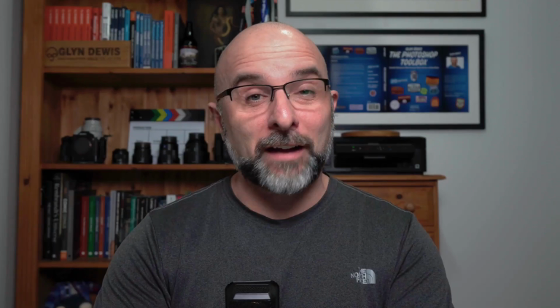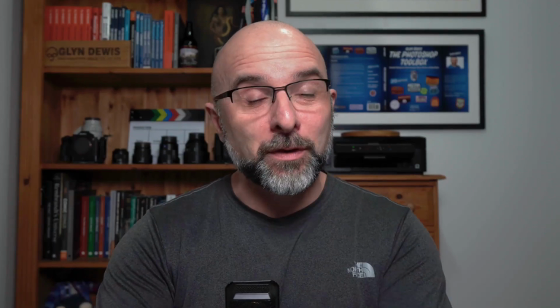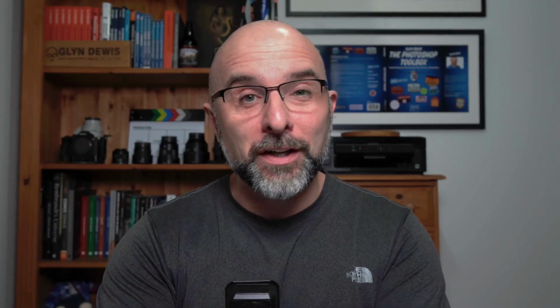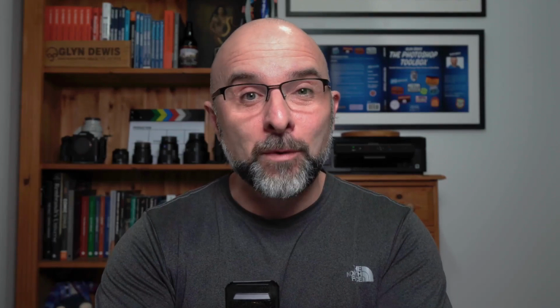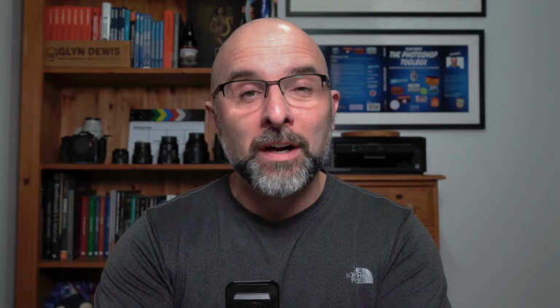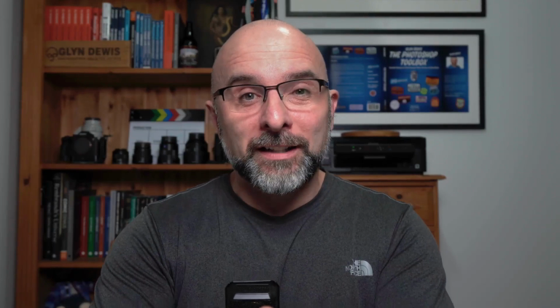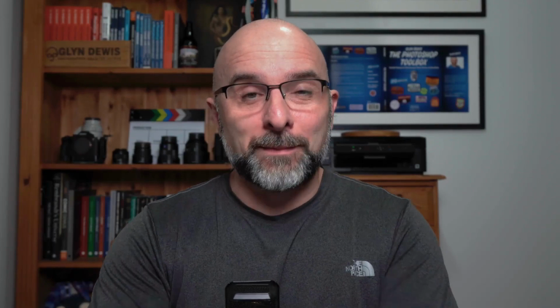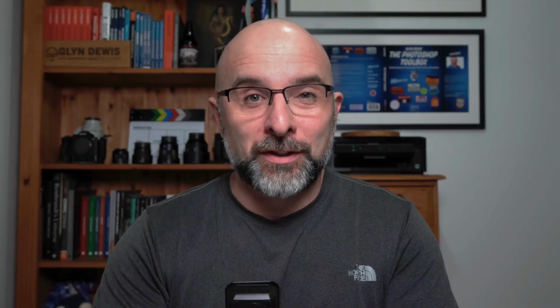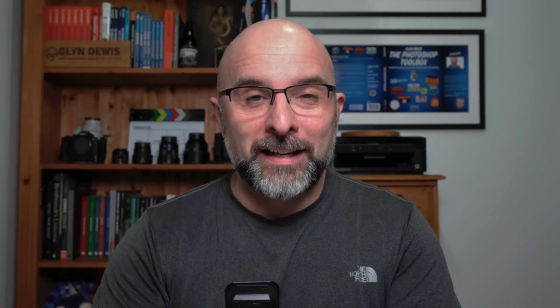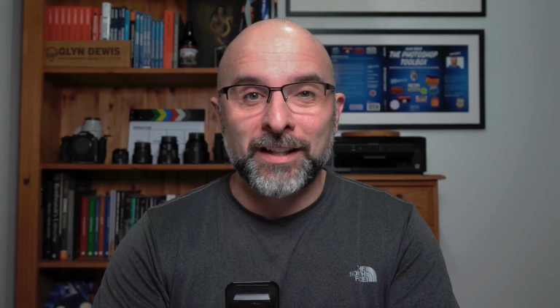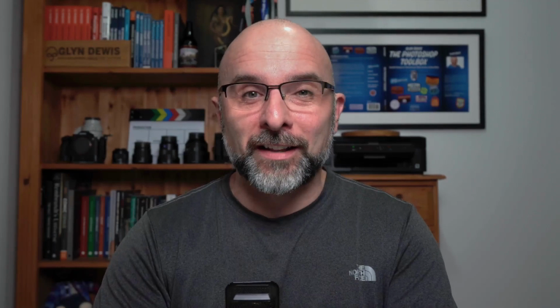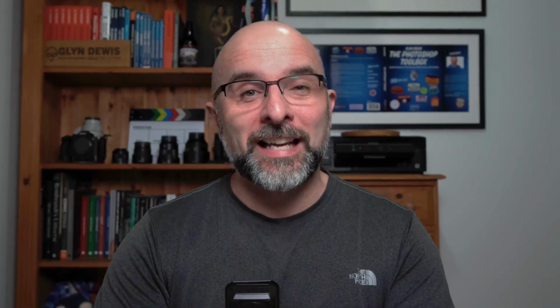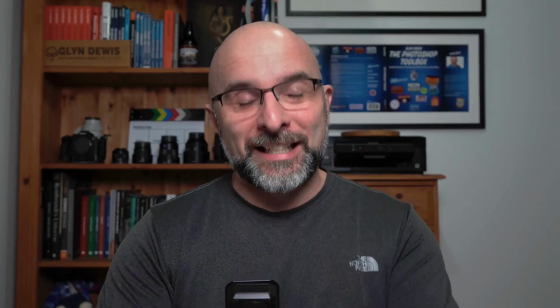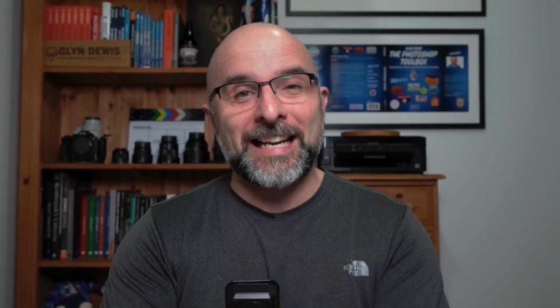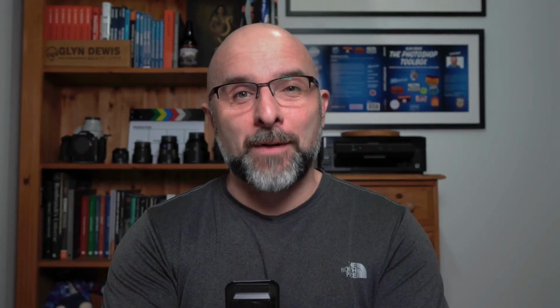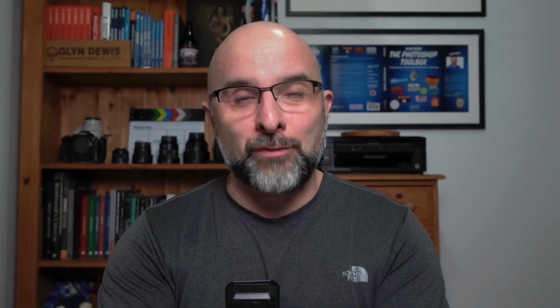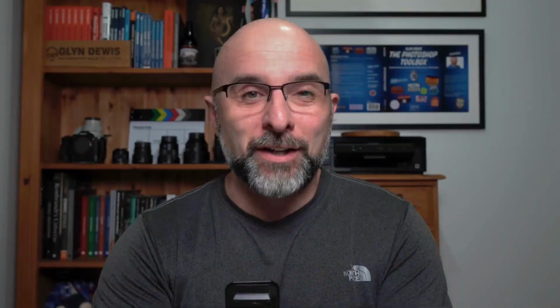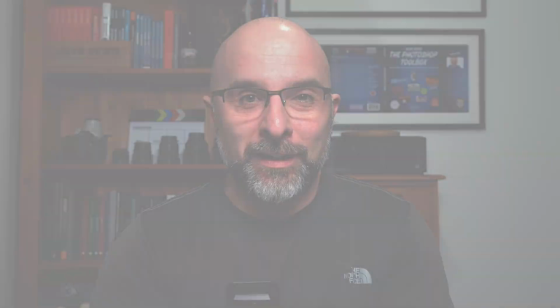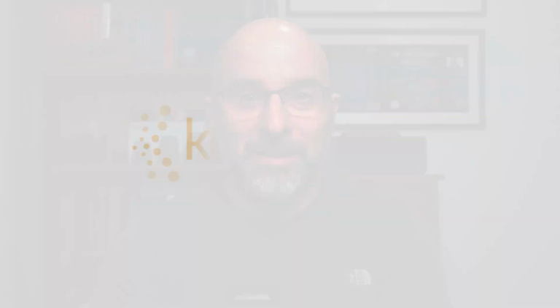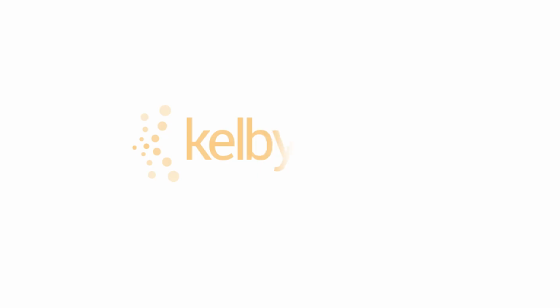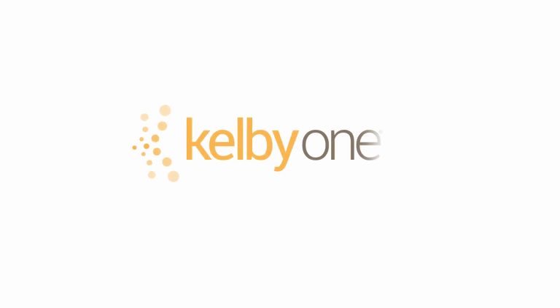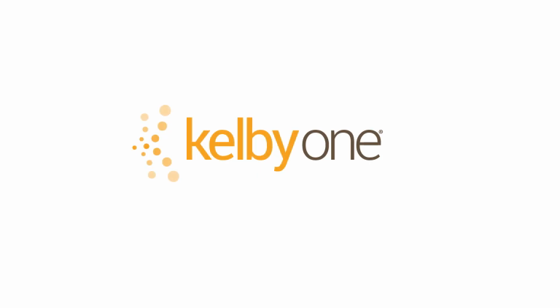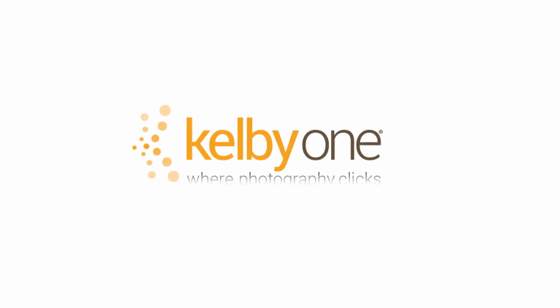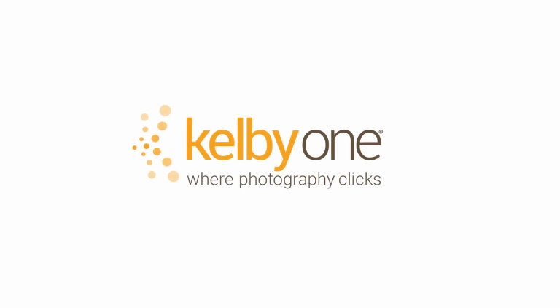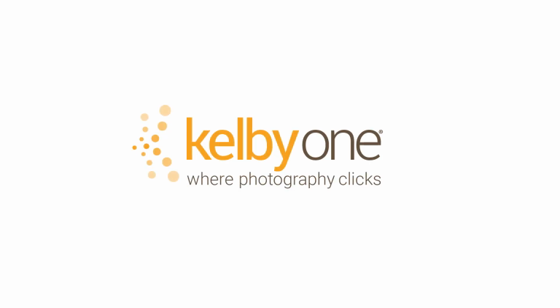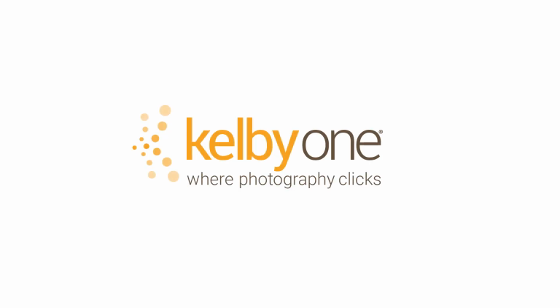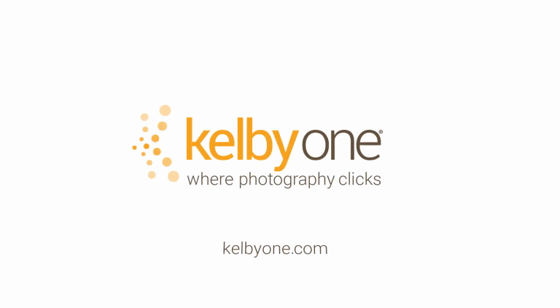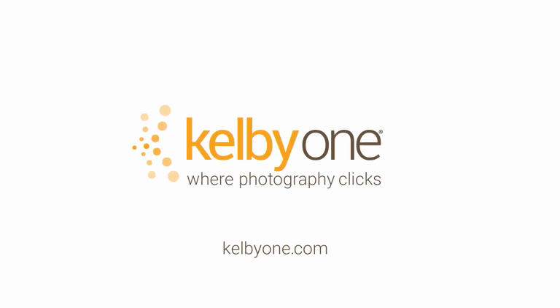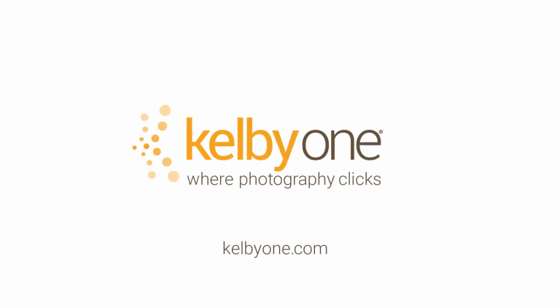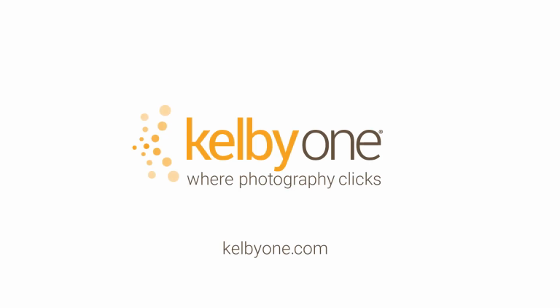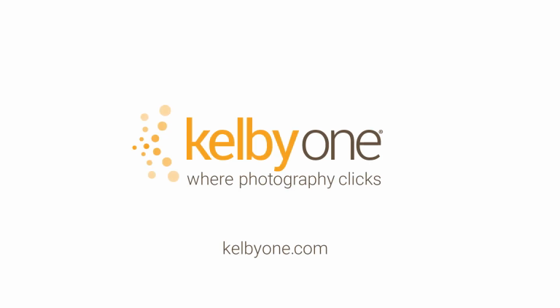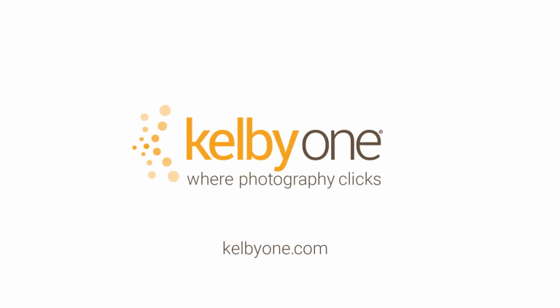Now if you want to learn more tips and techniques like this, check out my brand new class, Blending in Photoshop, exclusively on Kelby One.